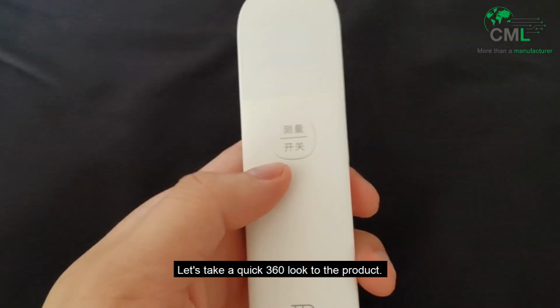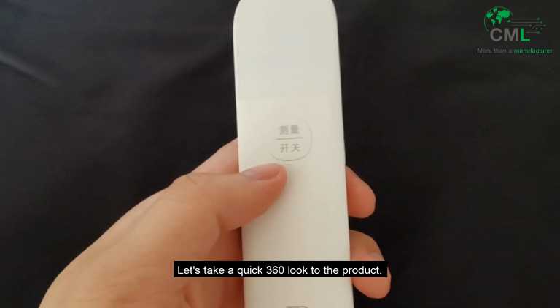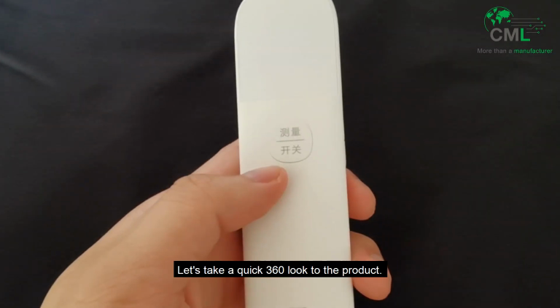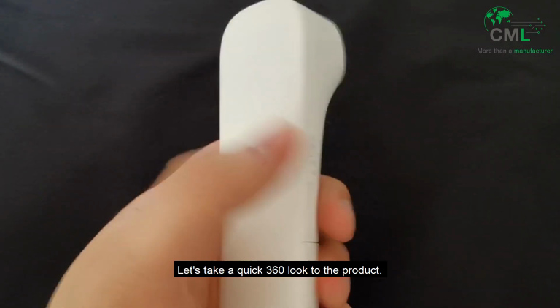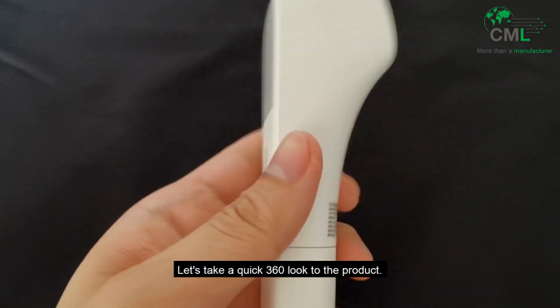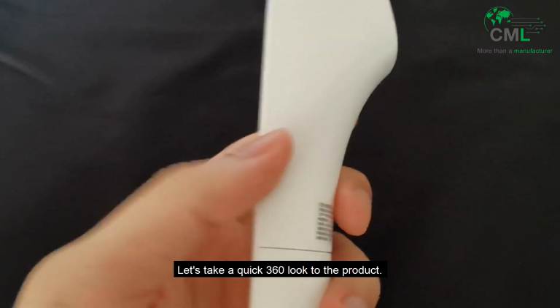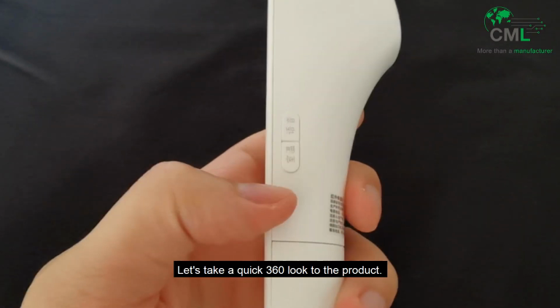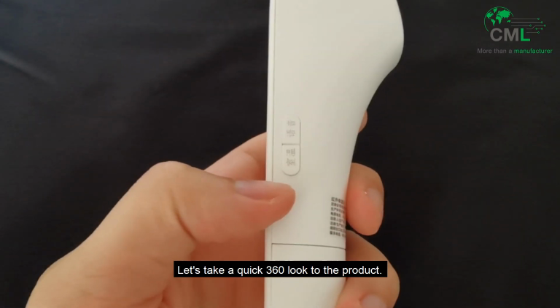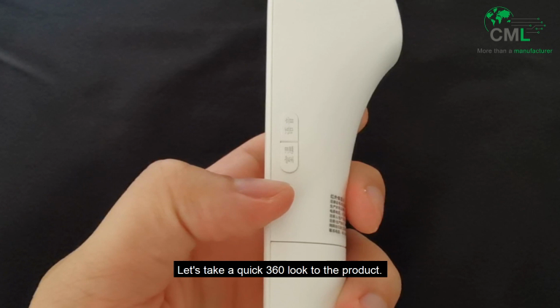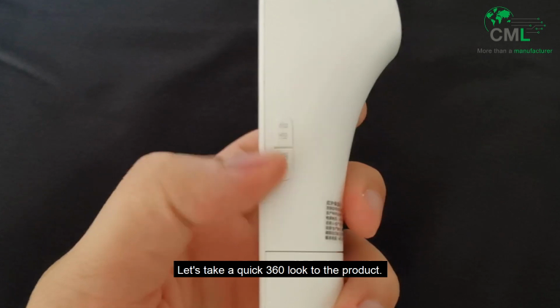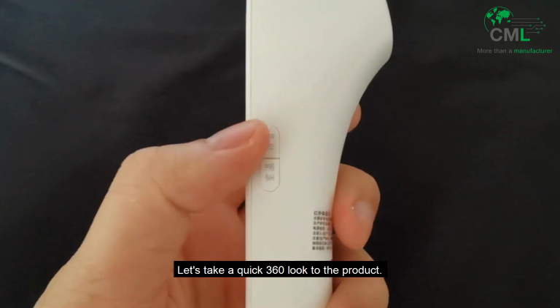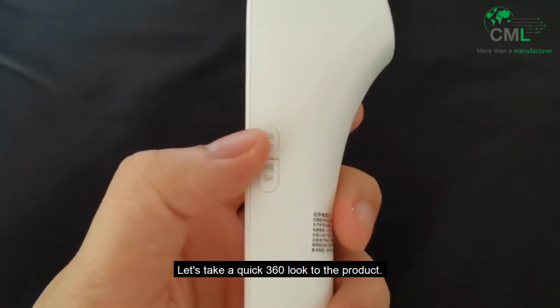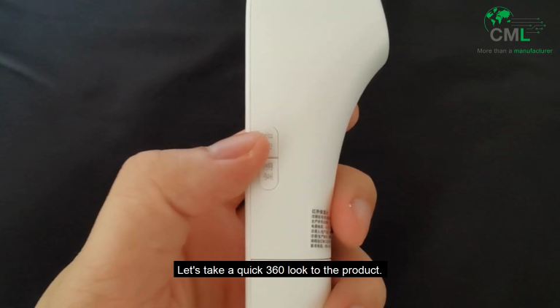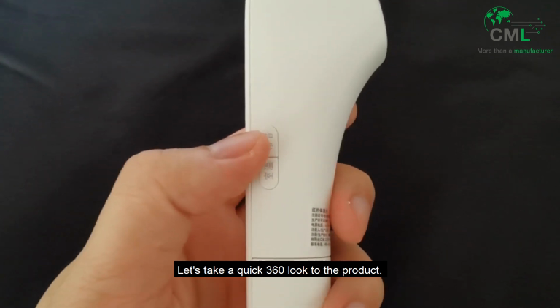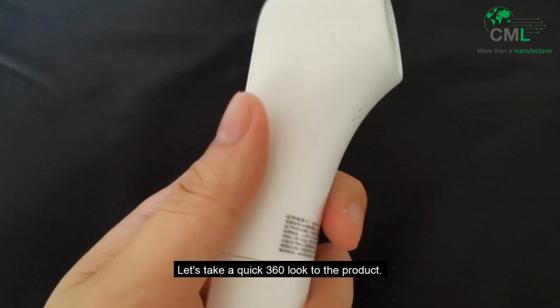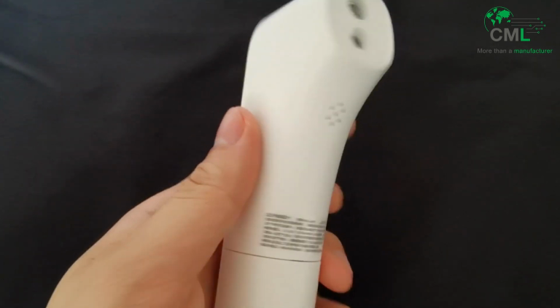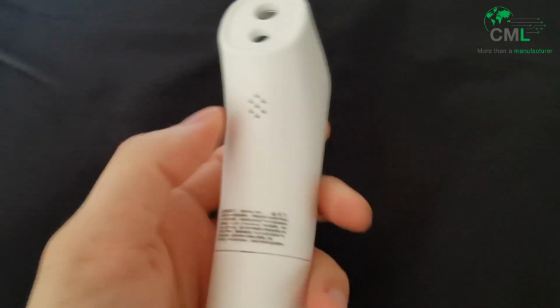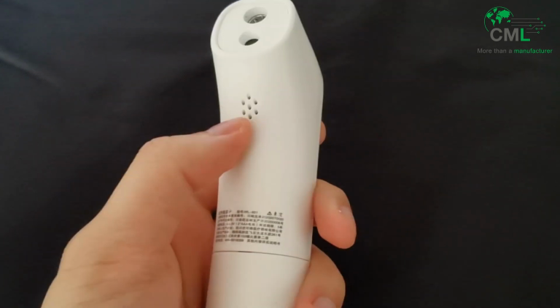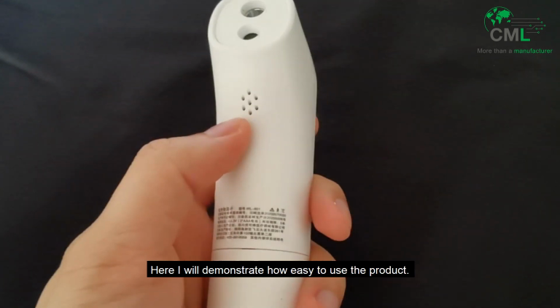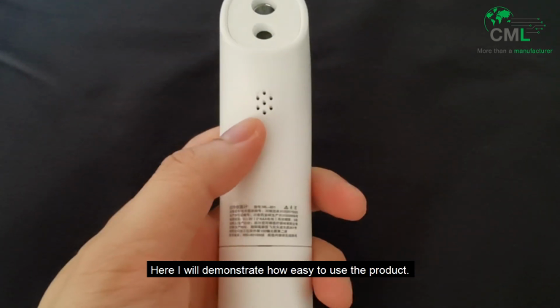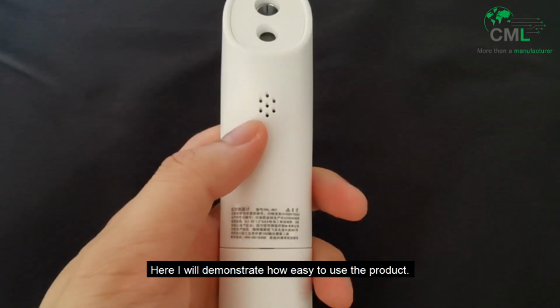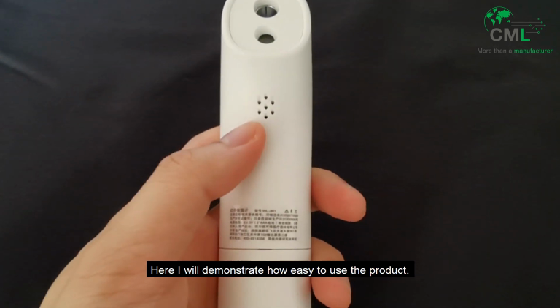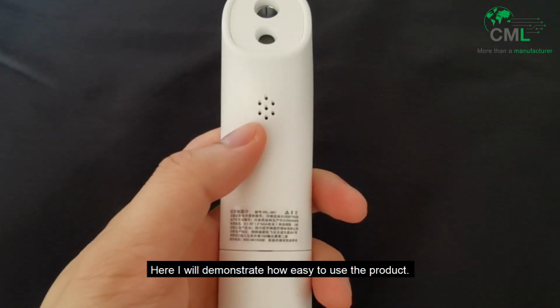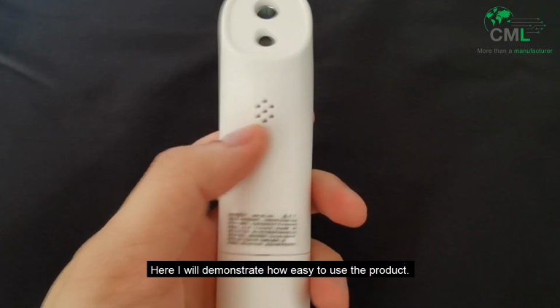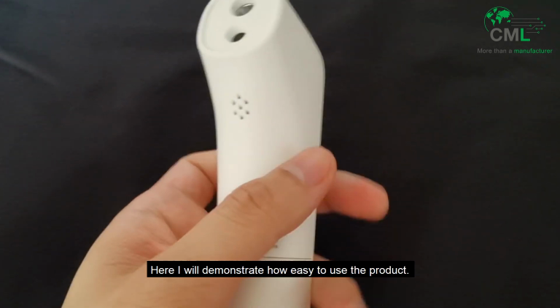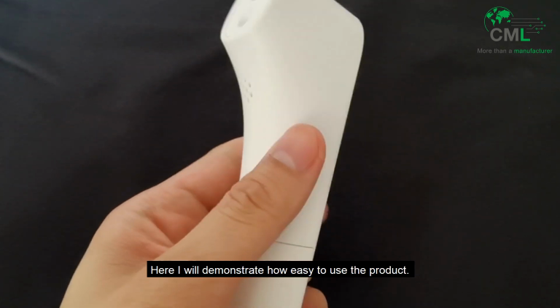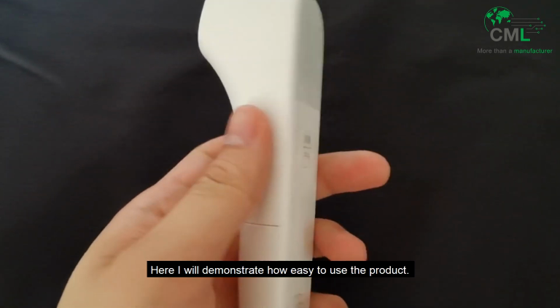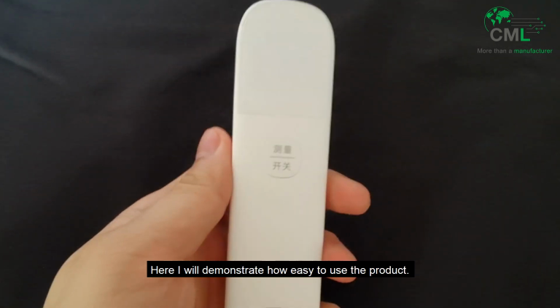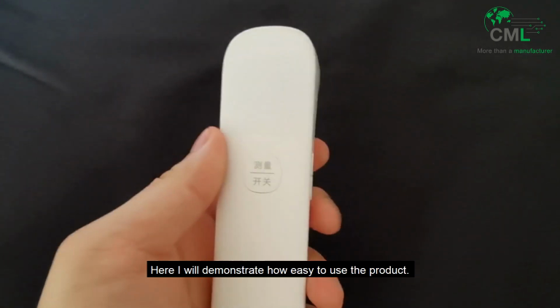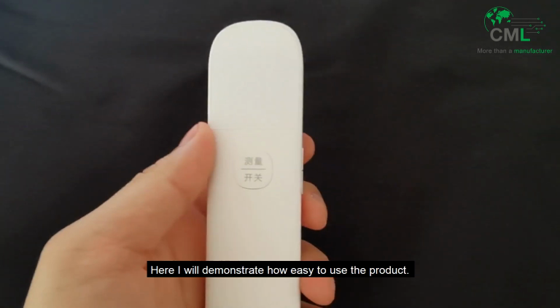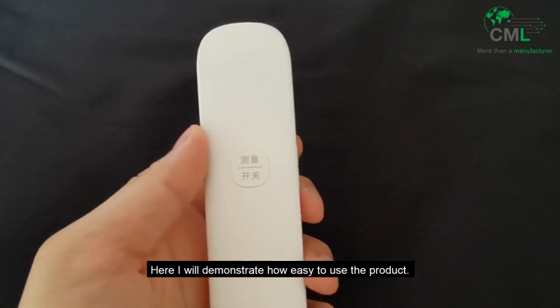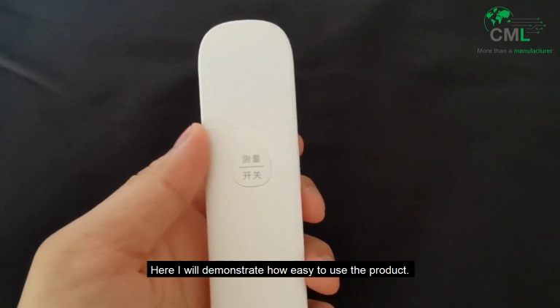Let's take a quick 360 look at the product. Here I will demonstrate how easy it is to use the product.